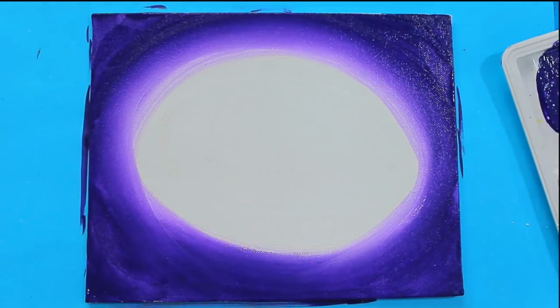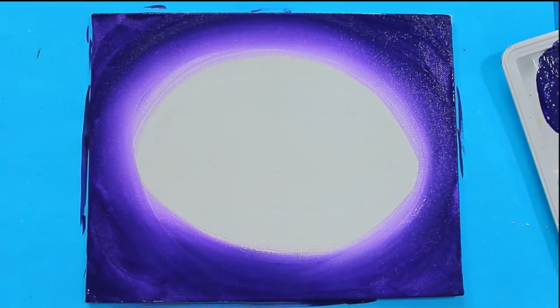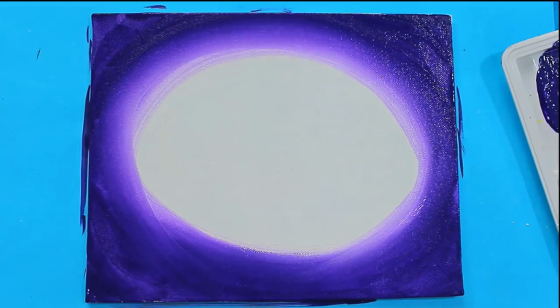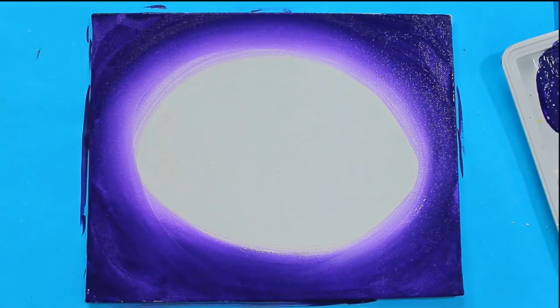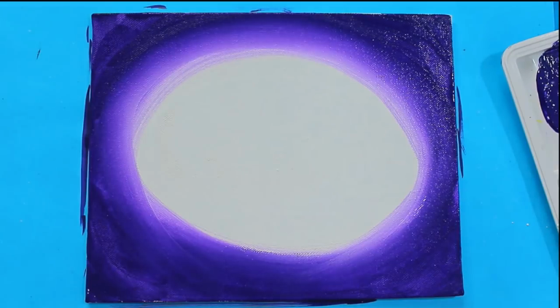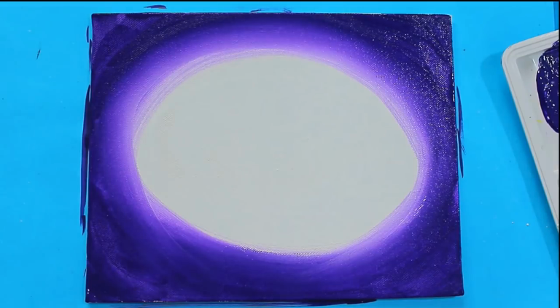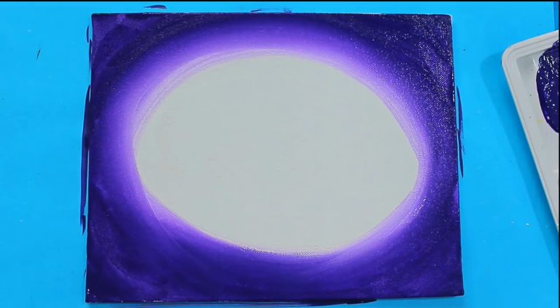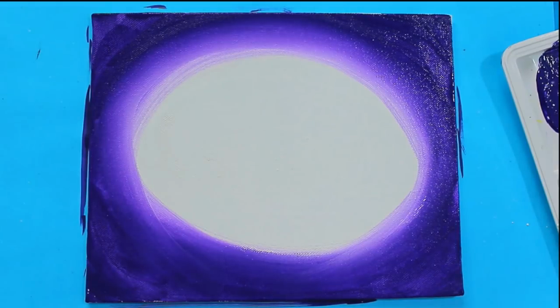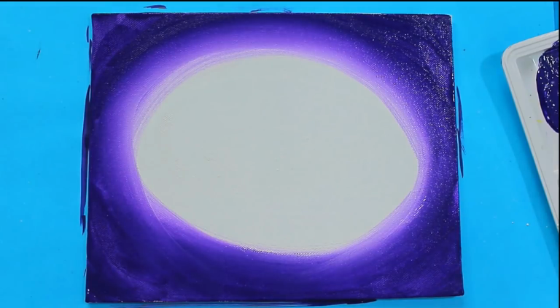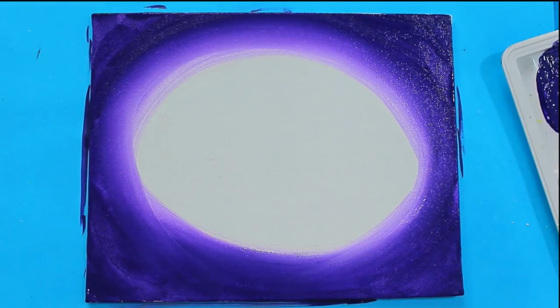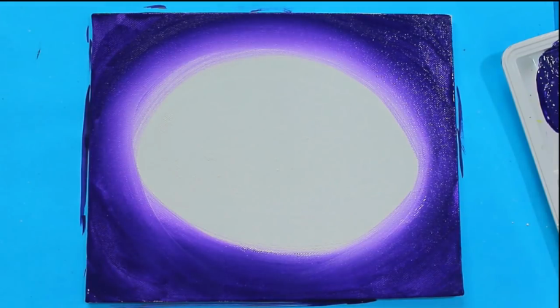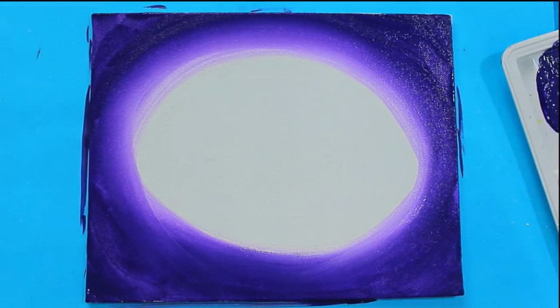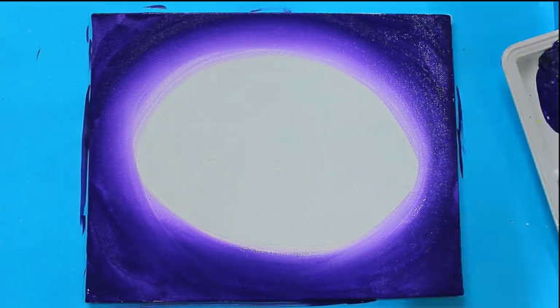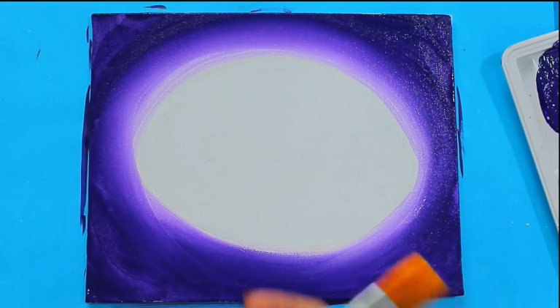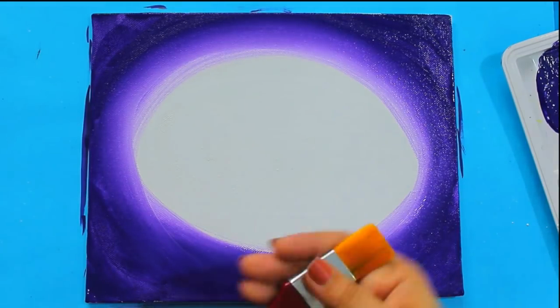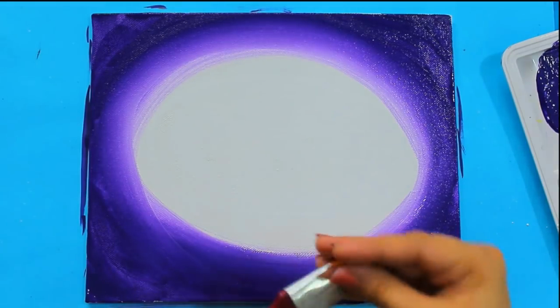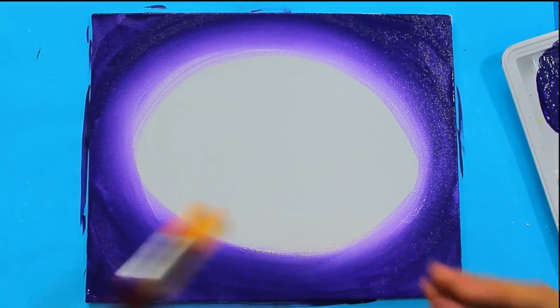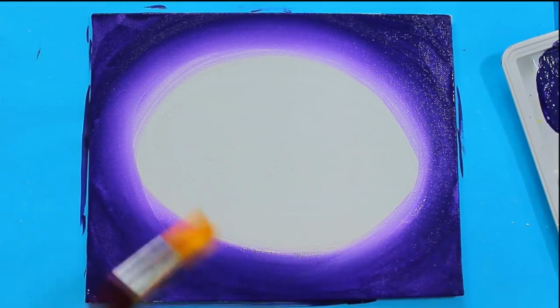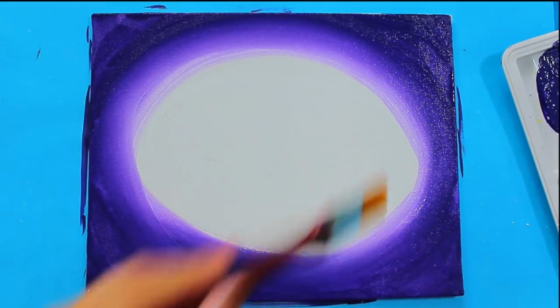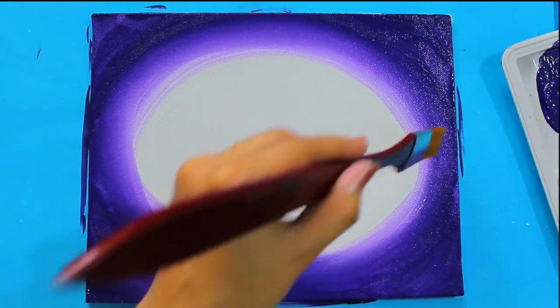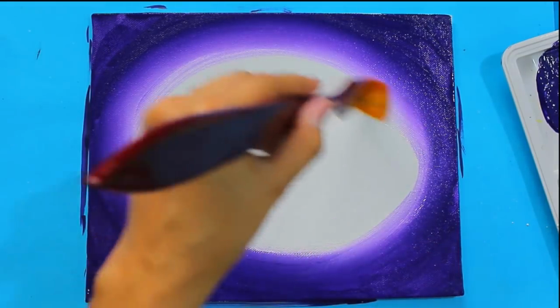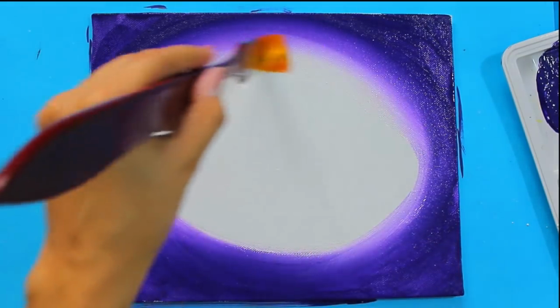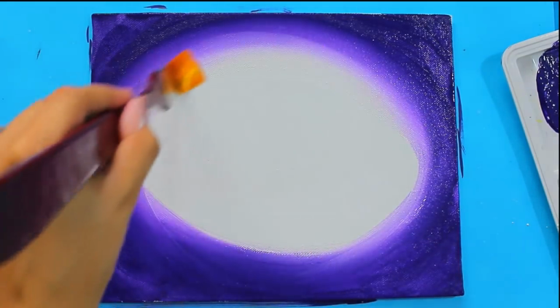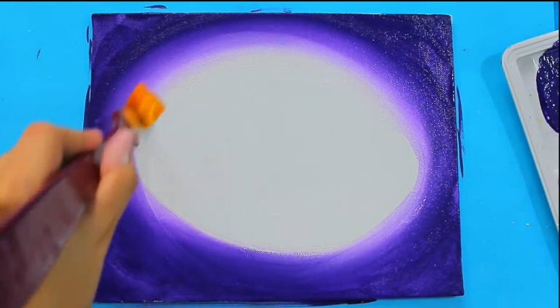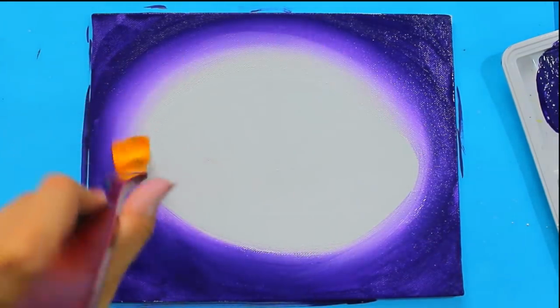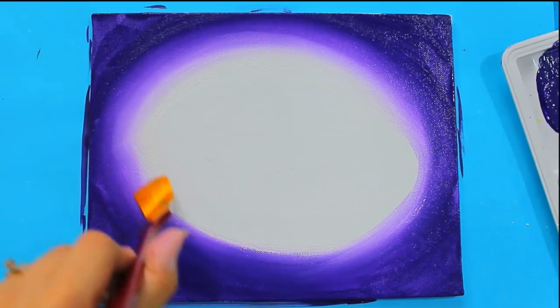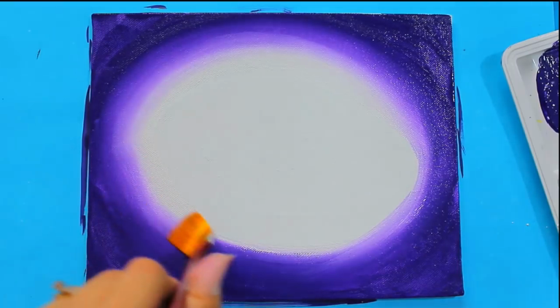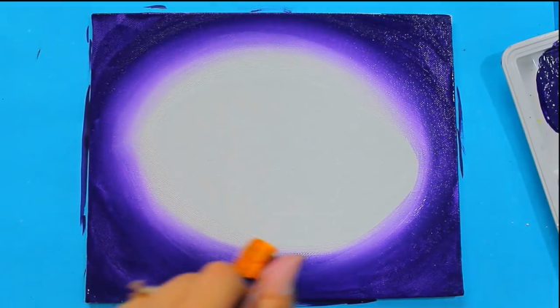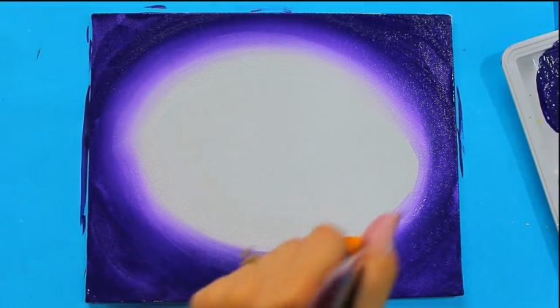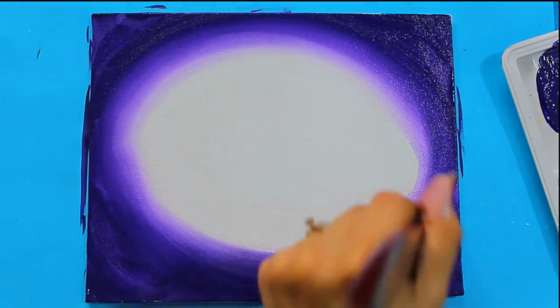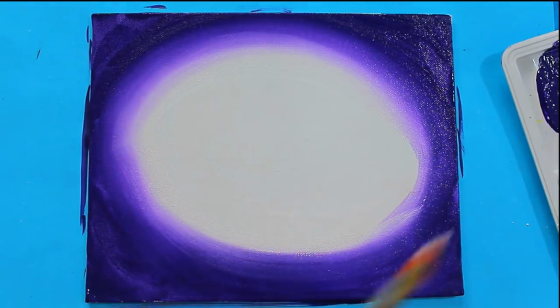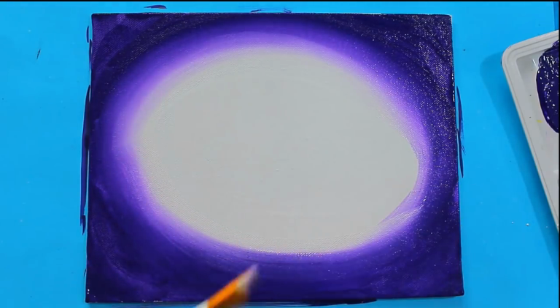At this stage, if the colors are still wet, you can also use a dry flat brush for simply blending from the center outwards.